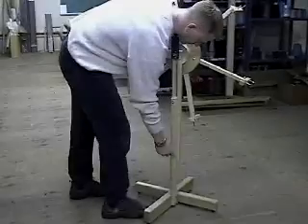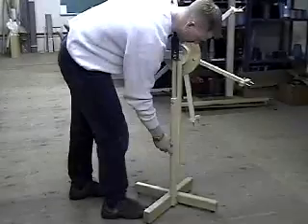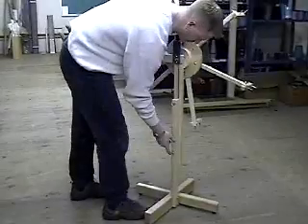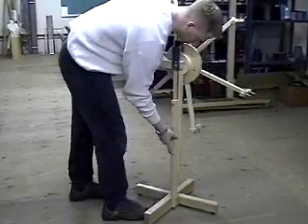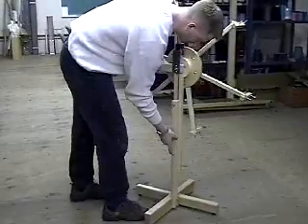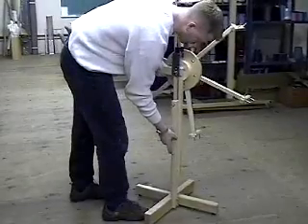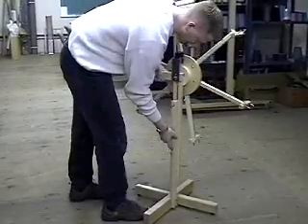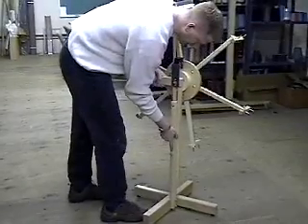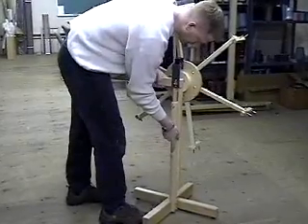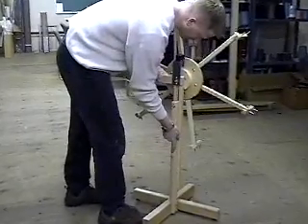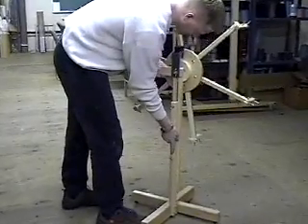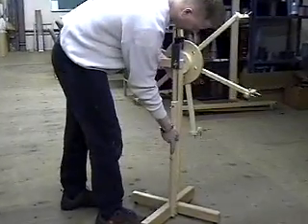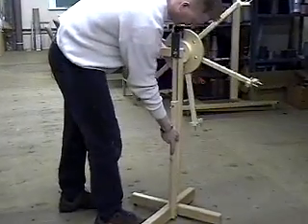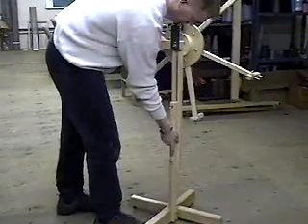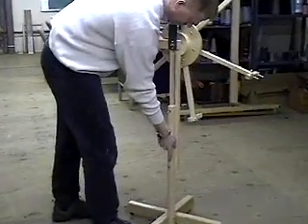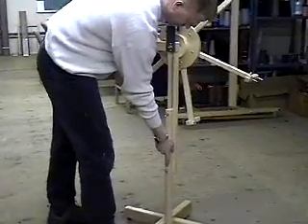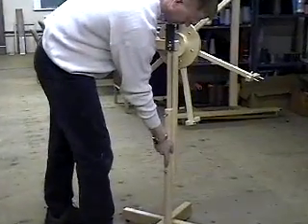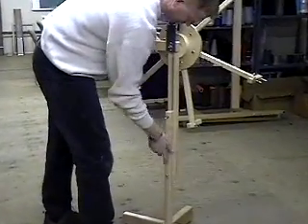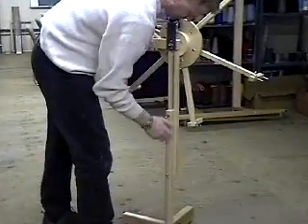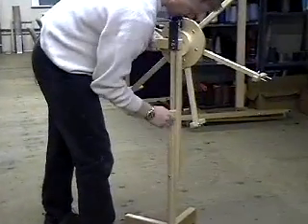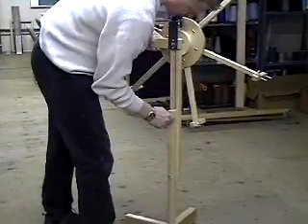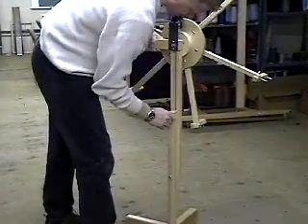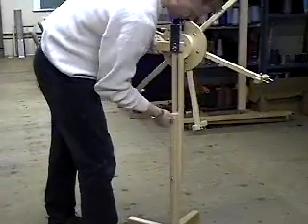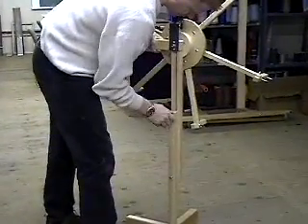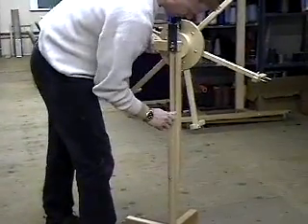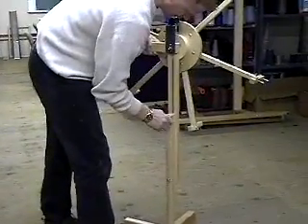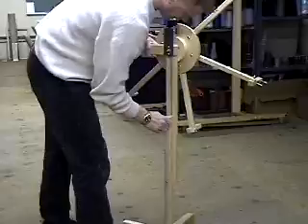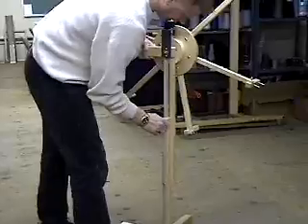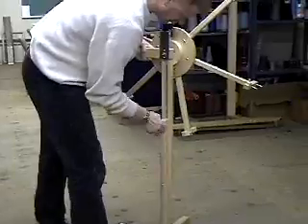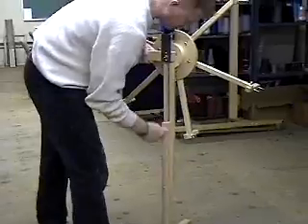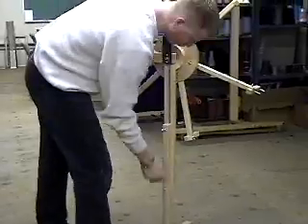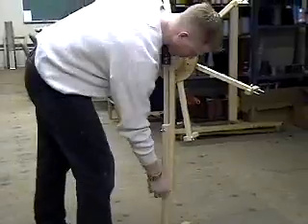To adjust the height, loosen the bolt and raise the wheel to the height you can work best with.